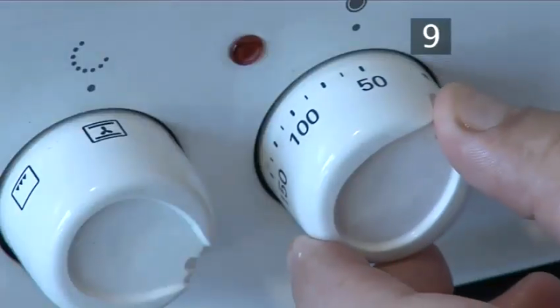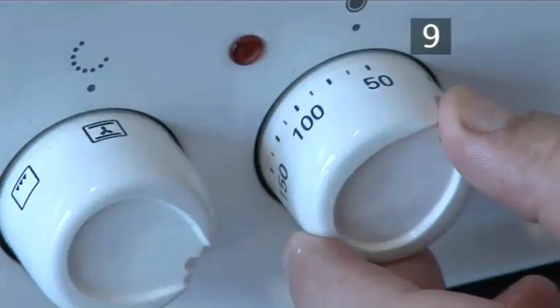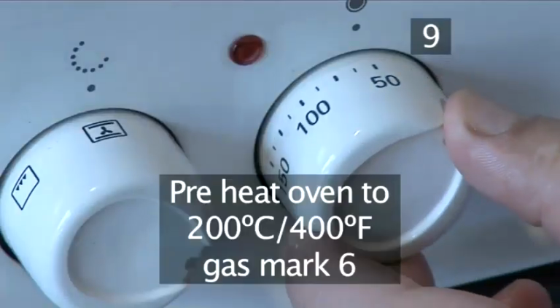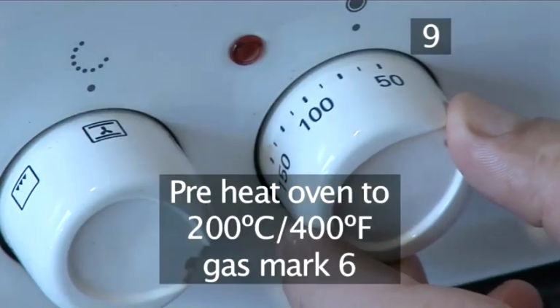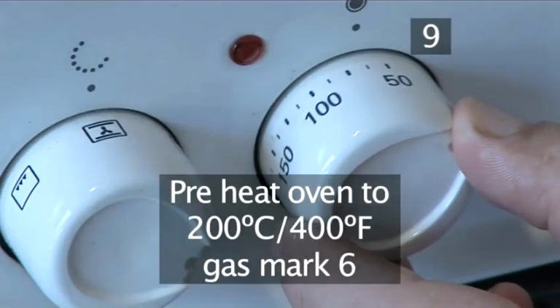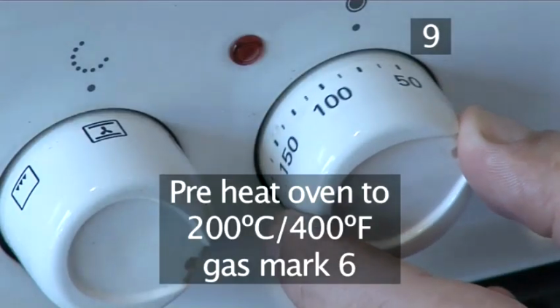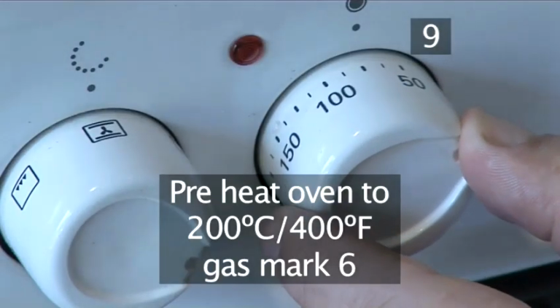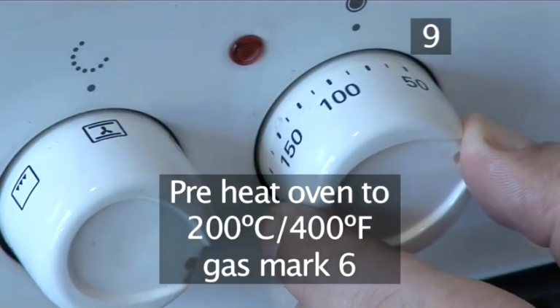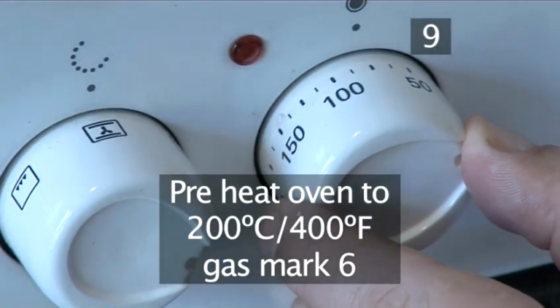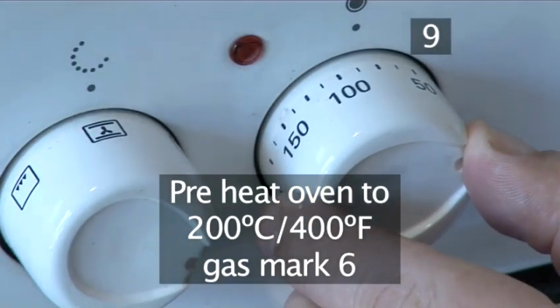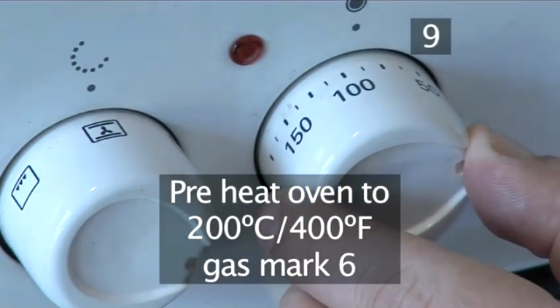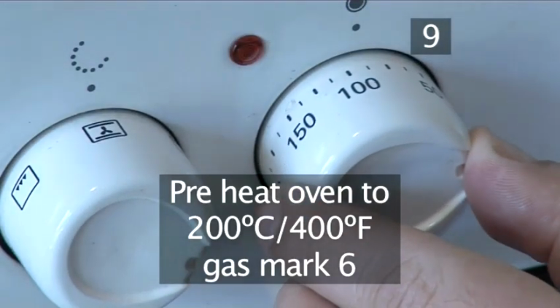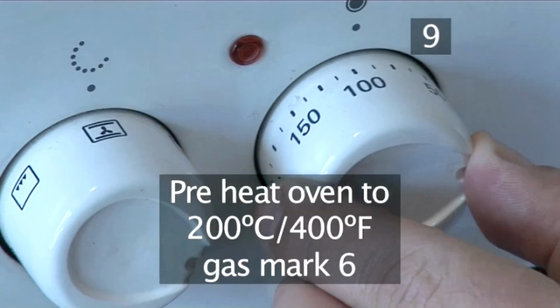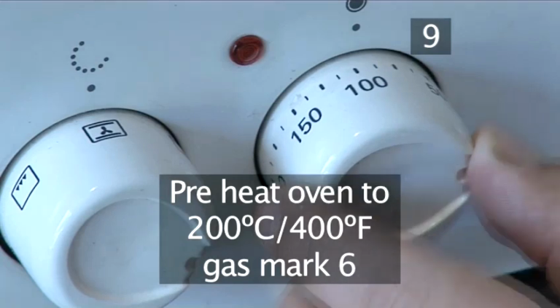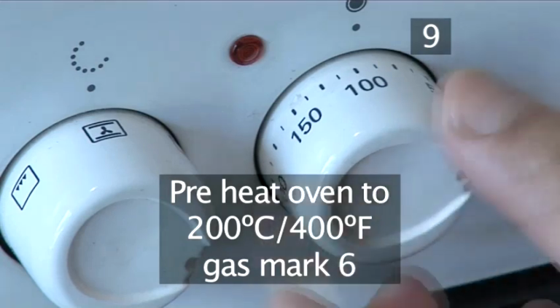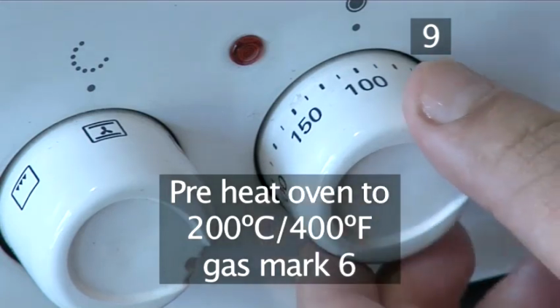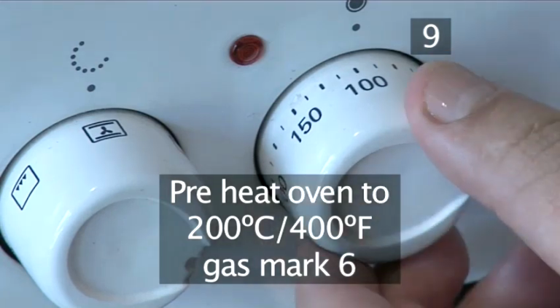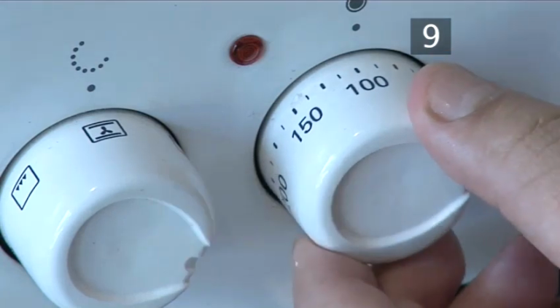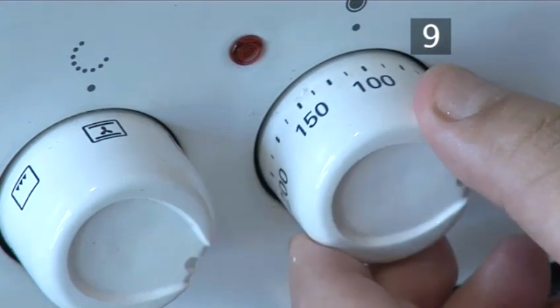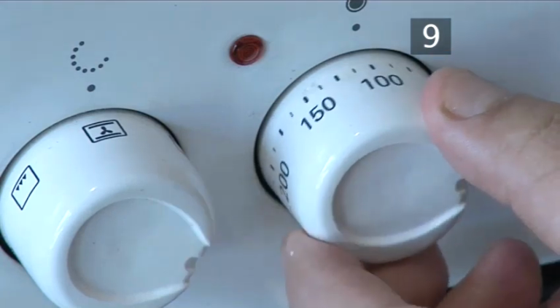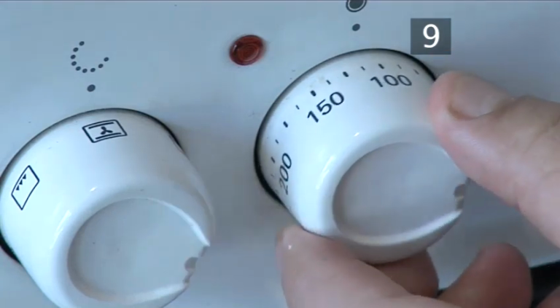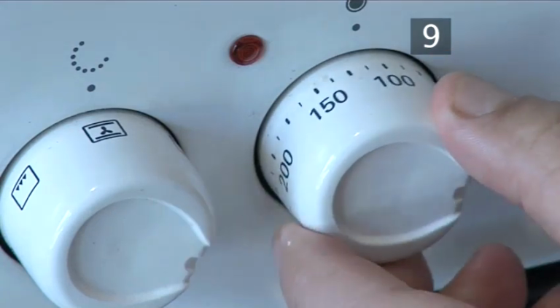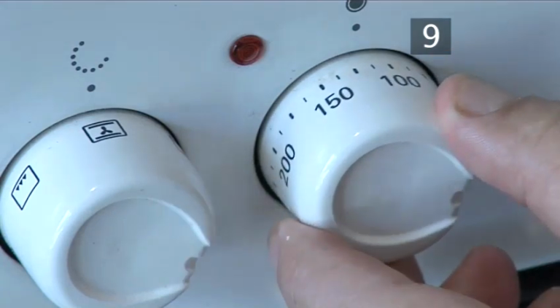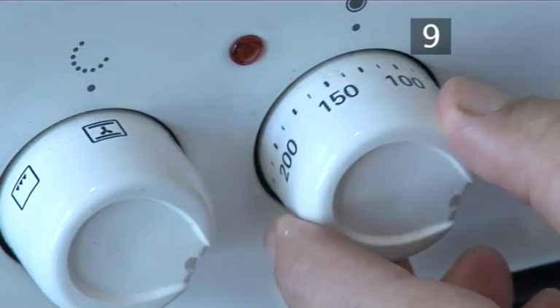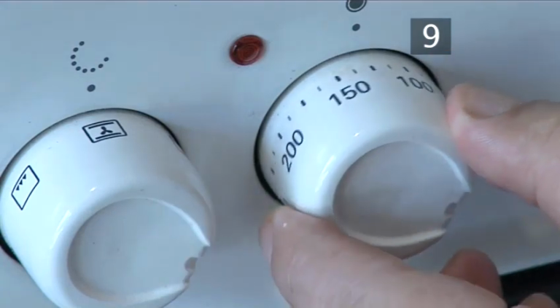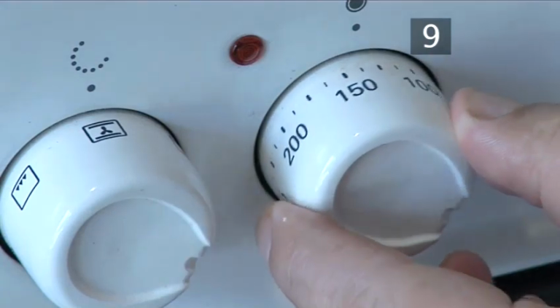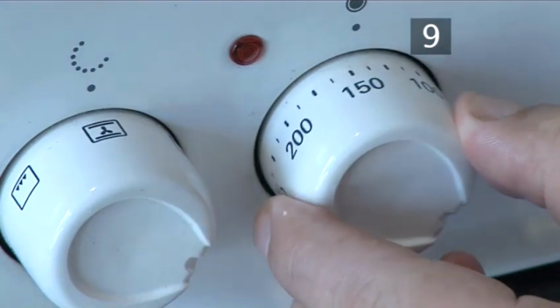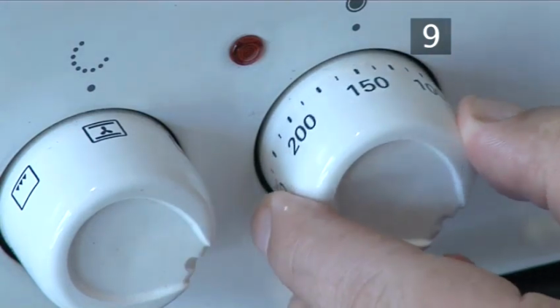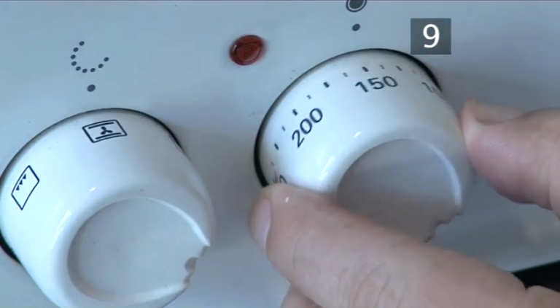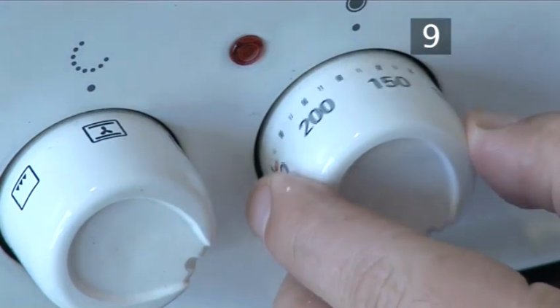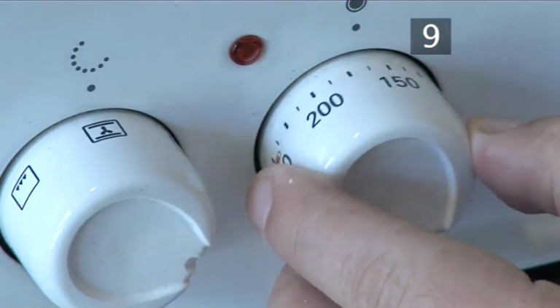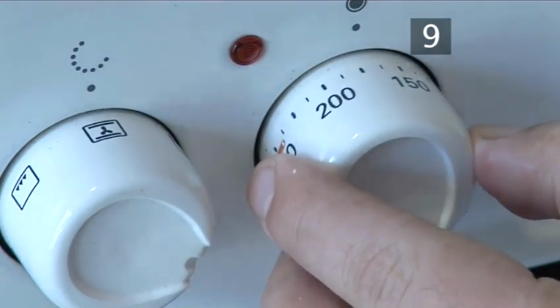Step 9: Now preheat the oven to 200 degrees centigrade or gas mark 6.